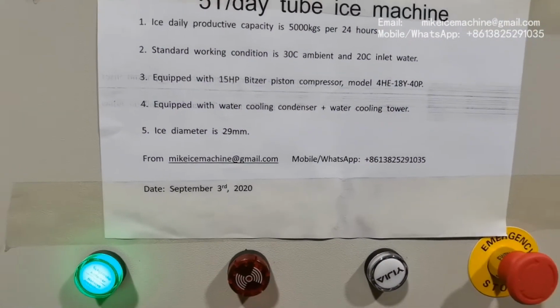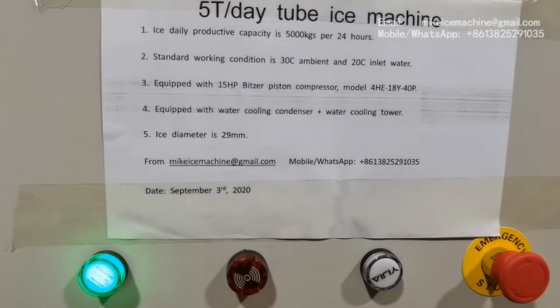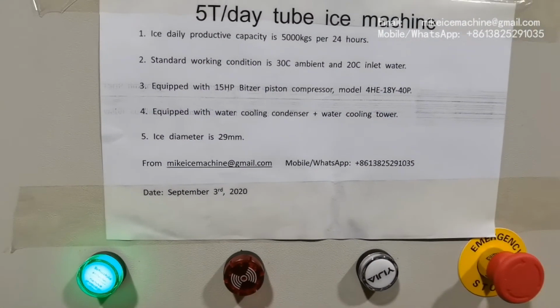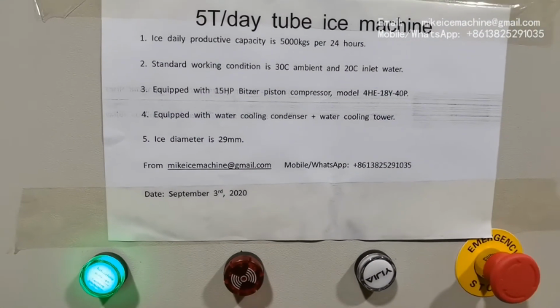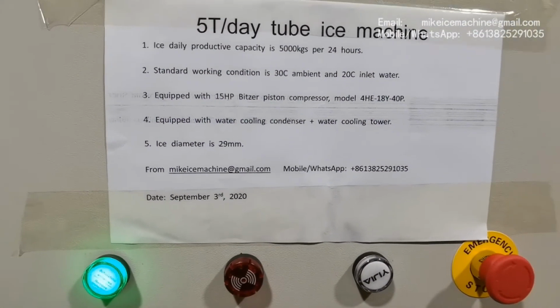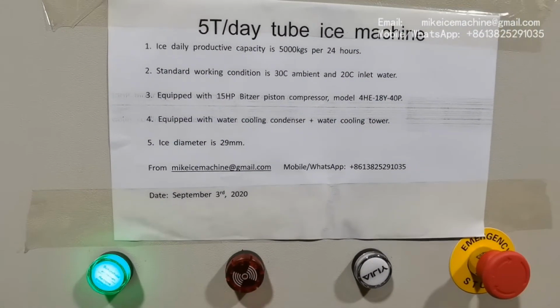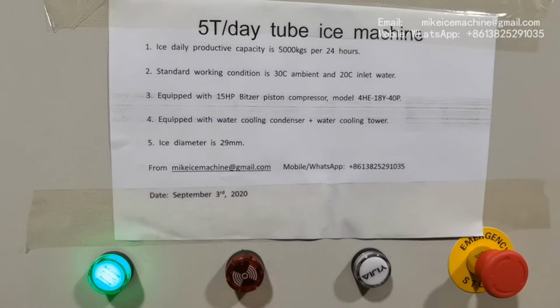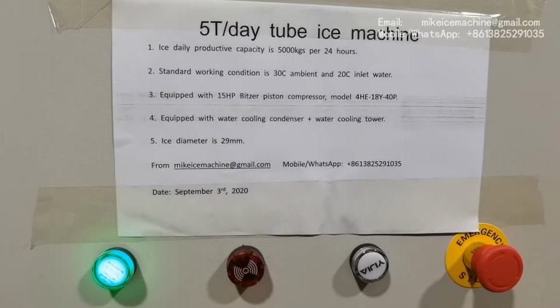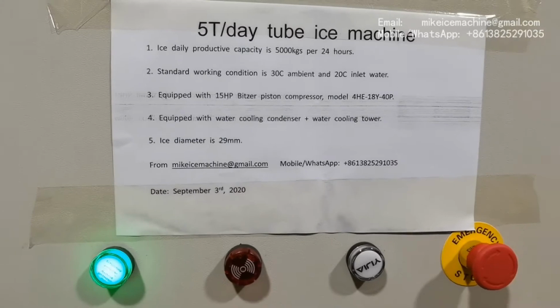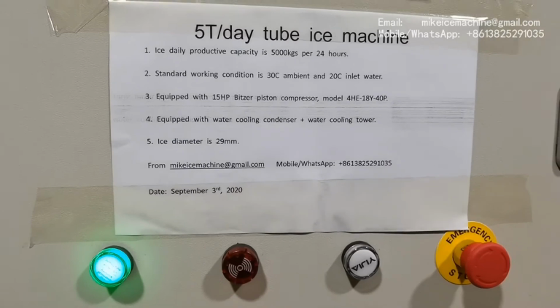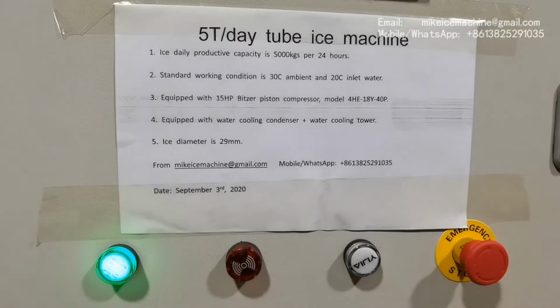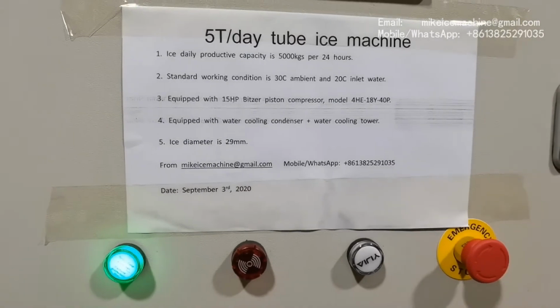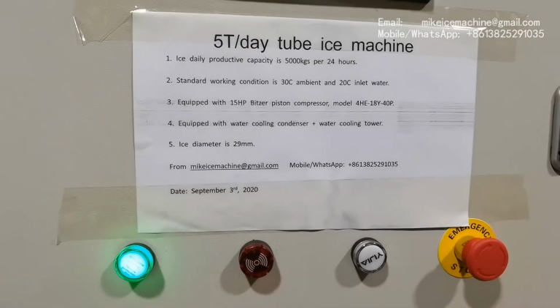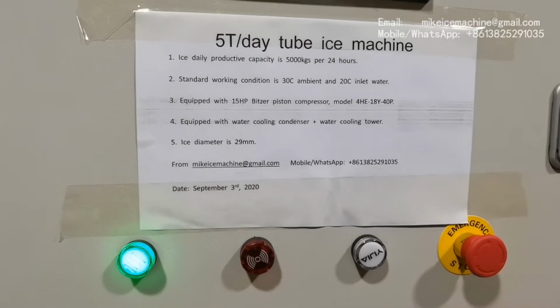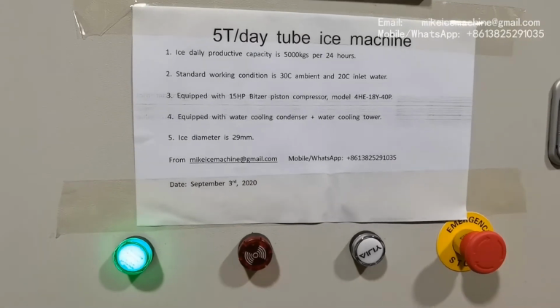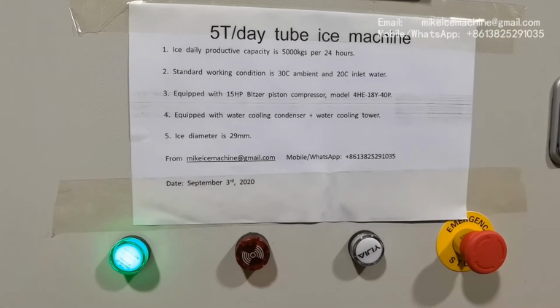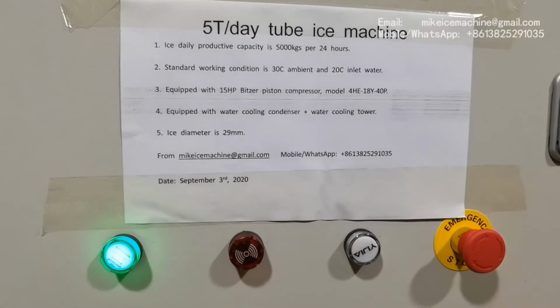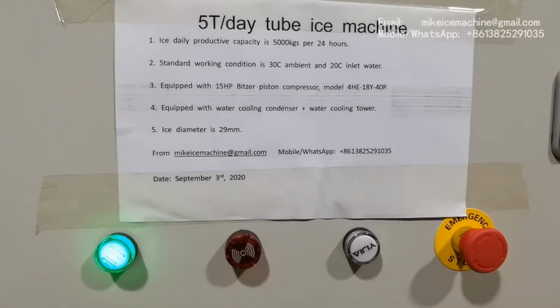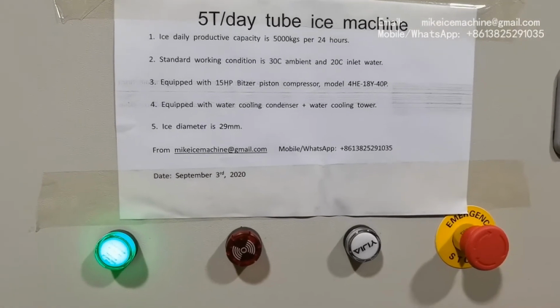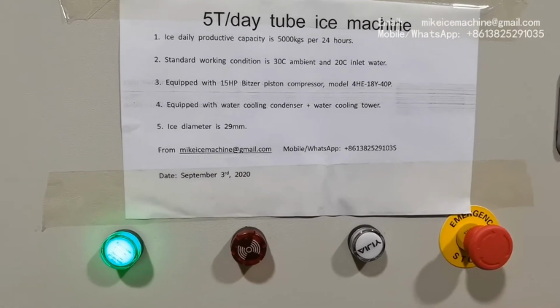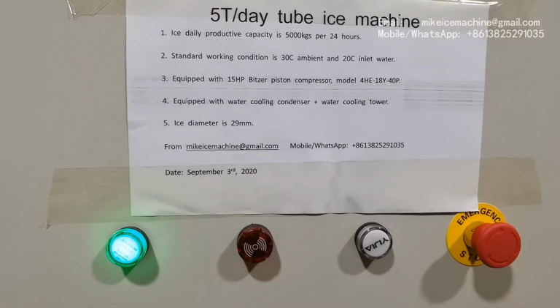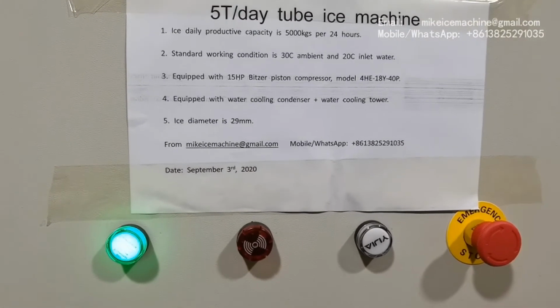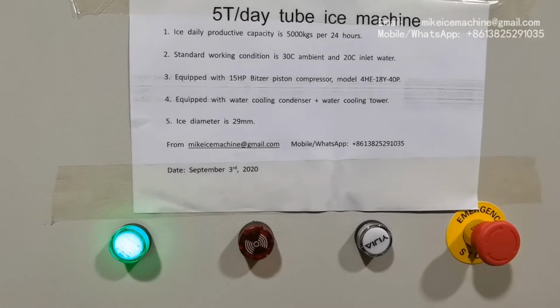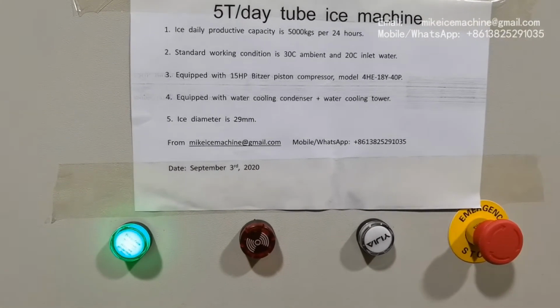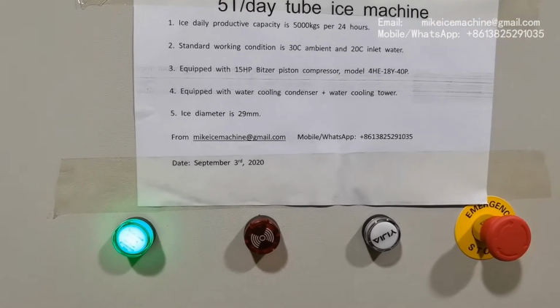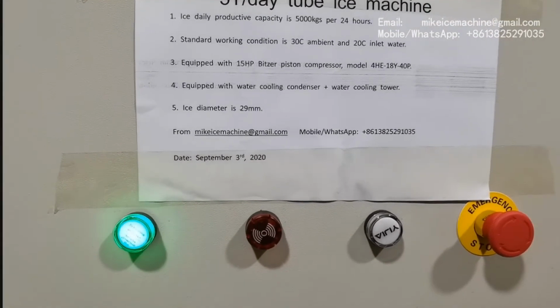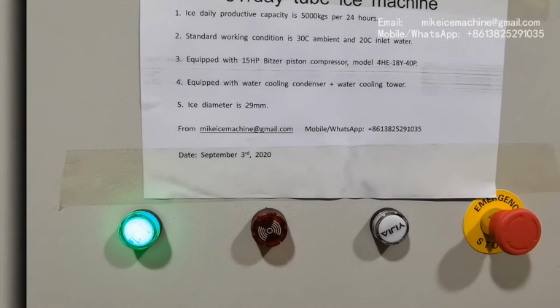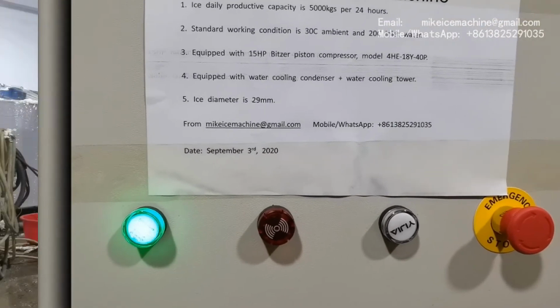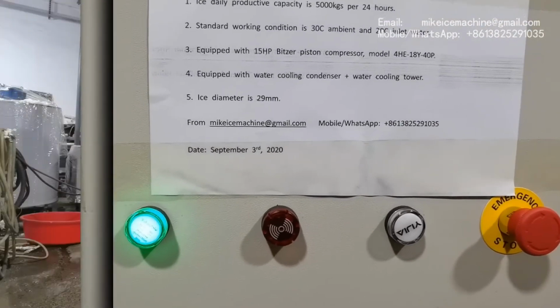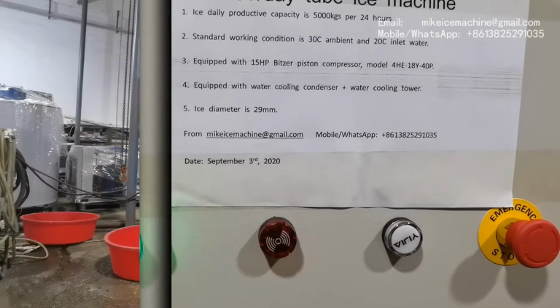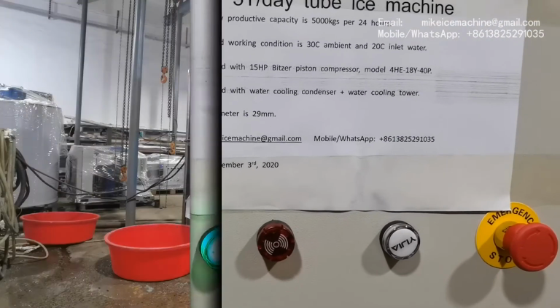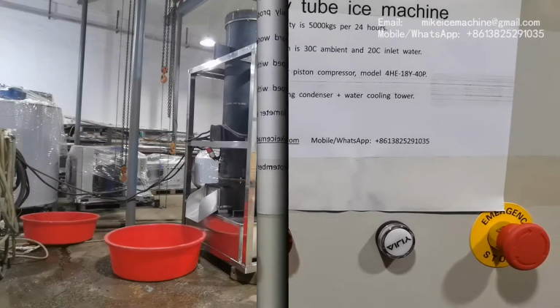Later we will see the ice come out from the machine, and the ice diameter is 29 millimeters.